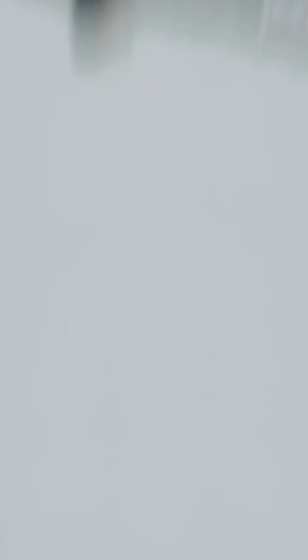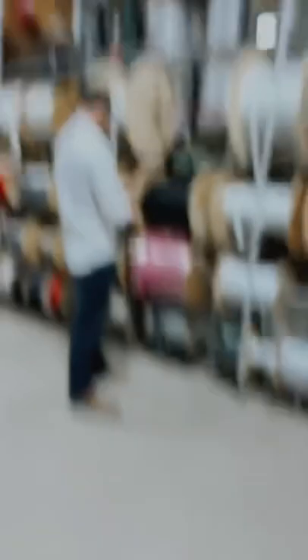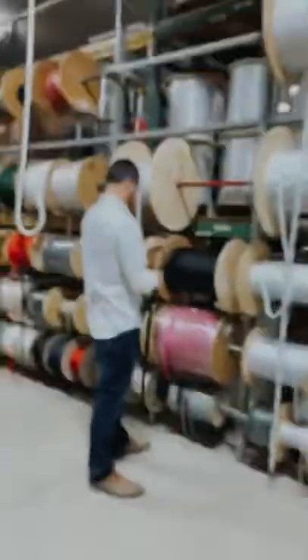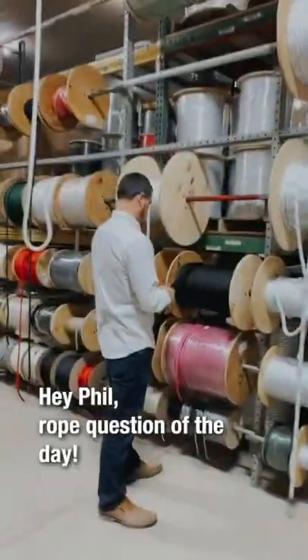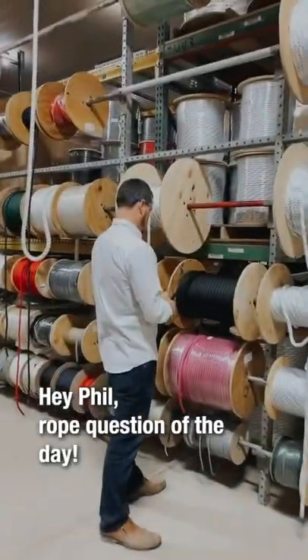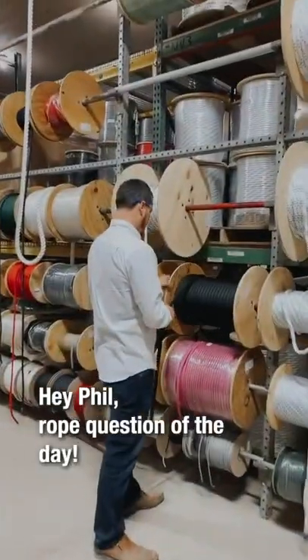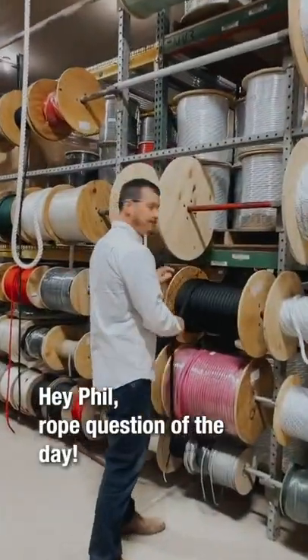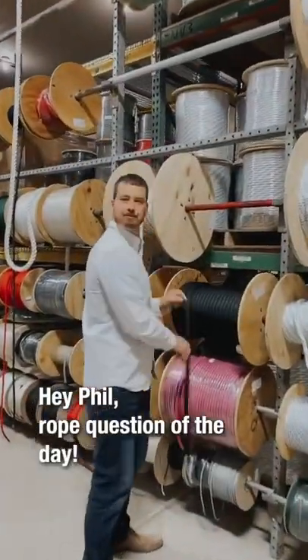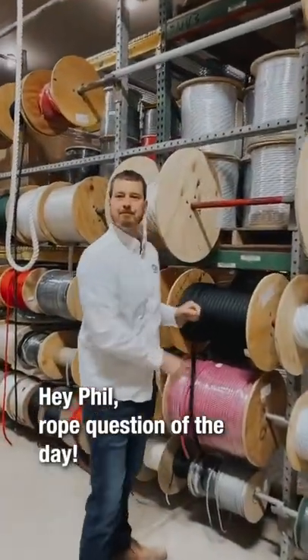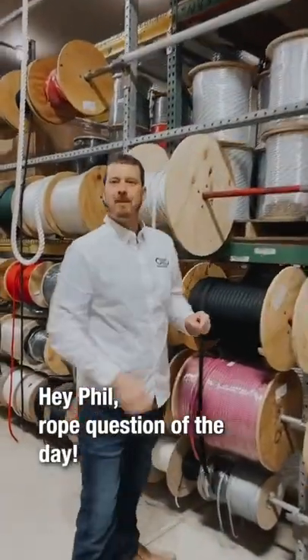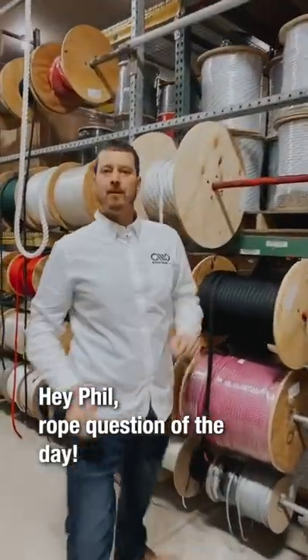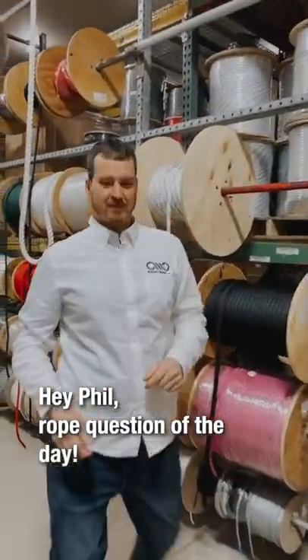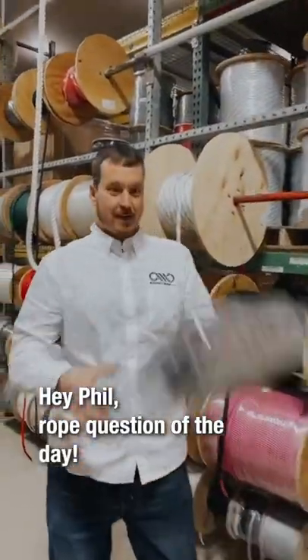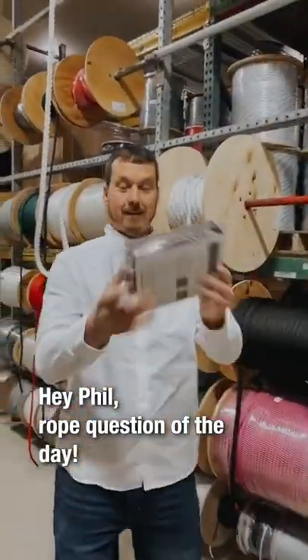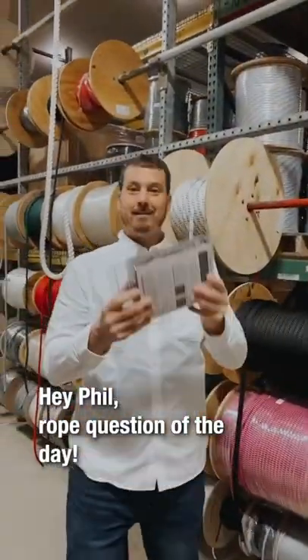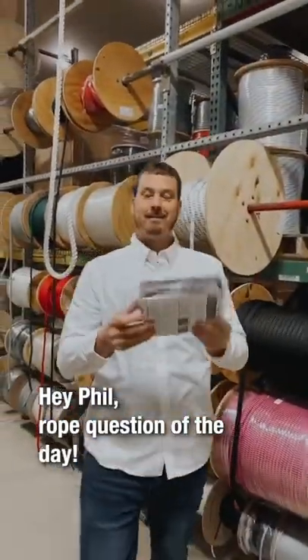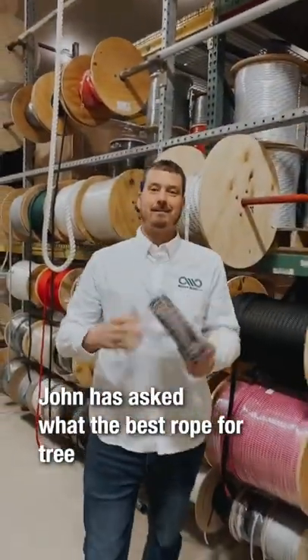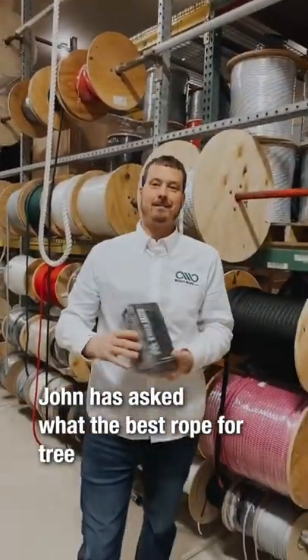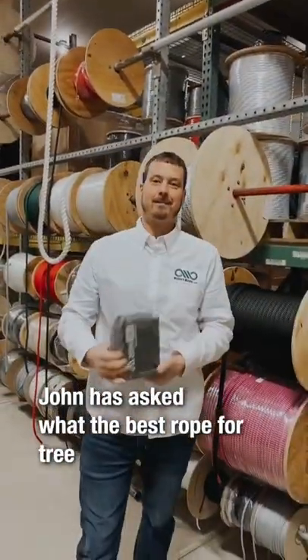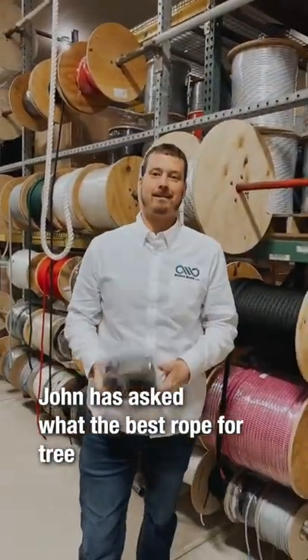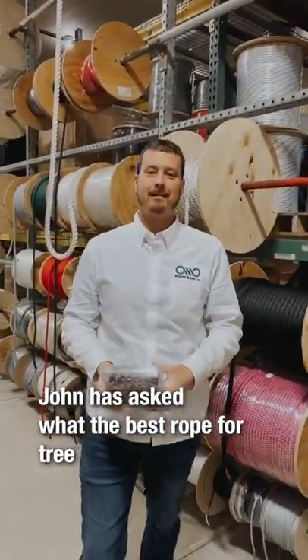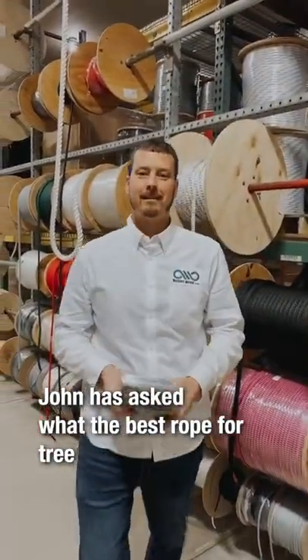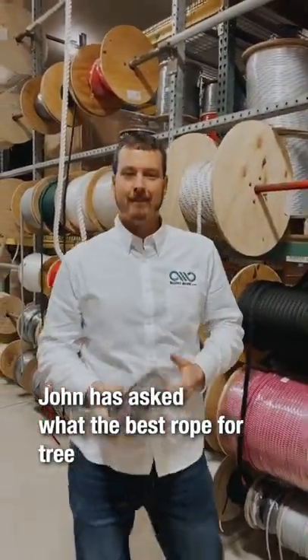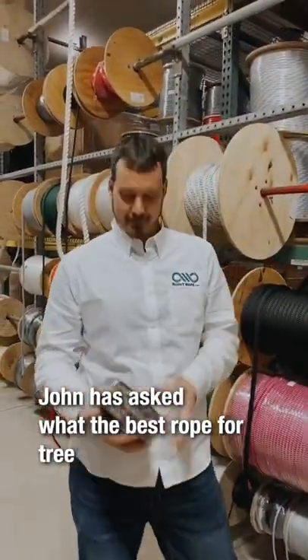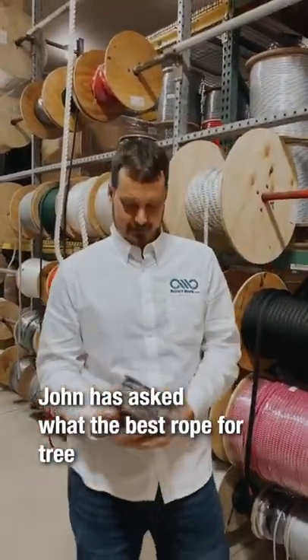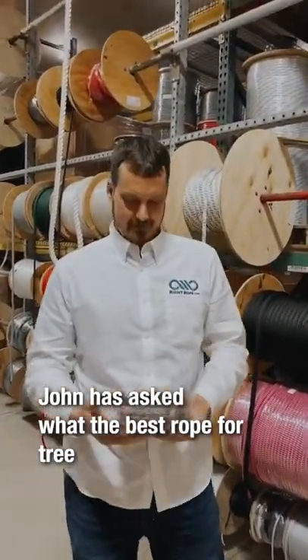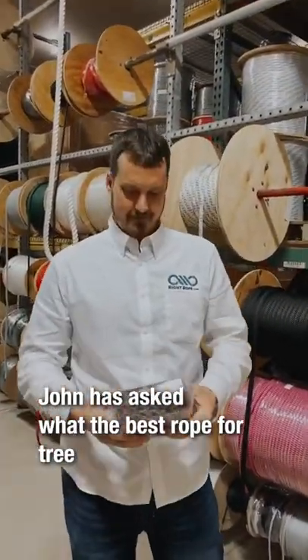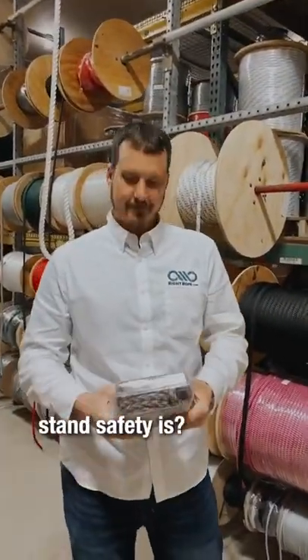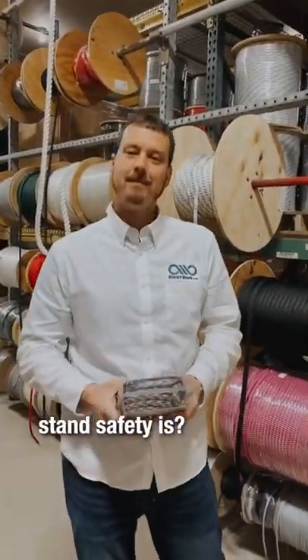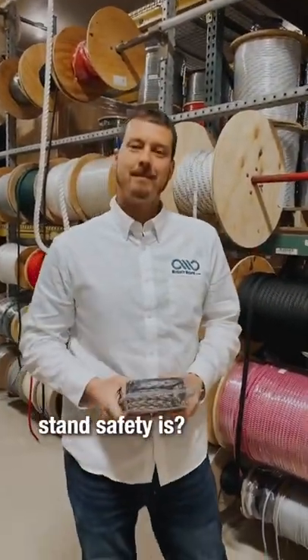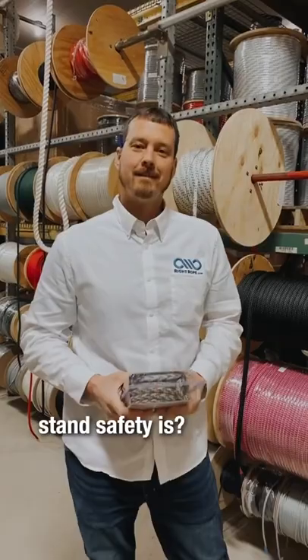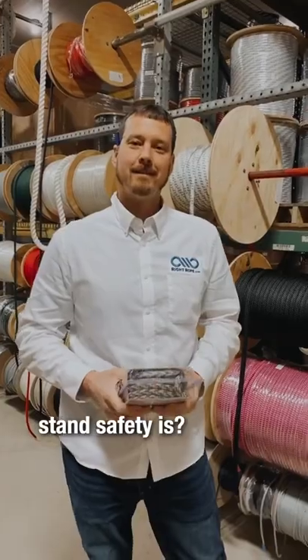Hey Phil, rope question of the day! What's your guess? John has asked what the best rope for tree stand safety is.